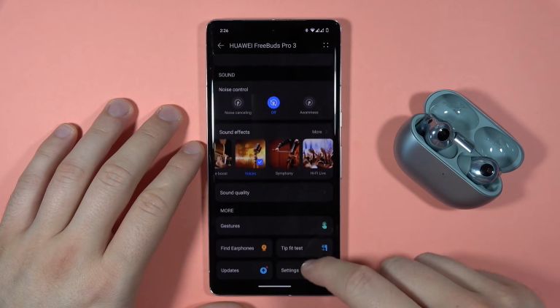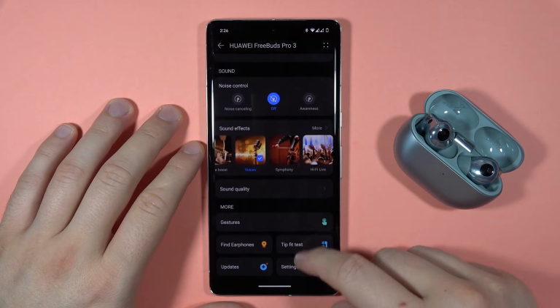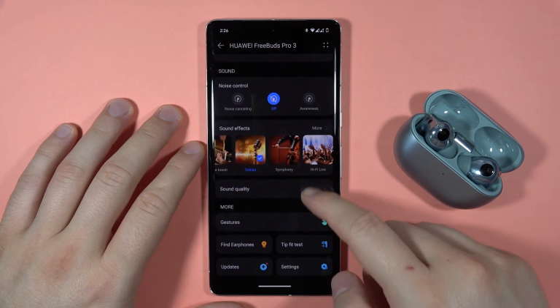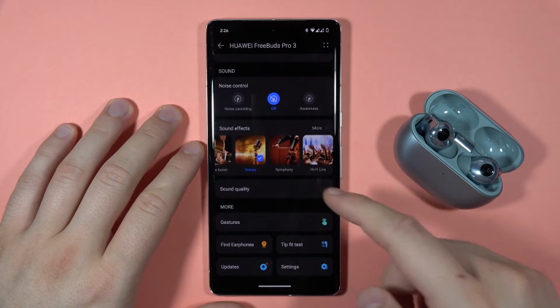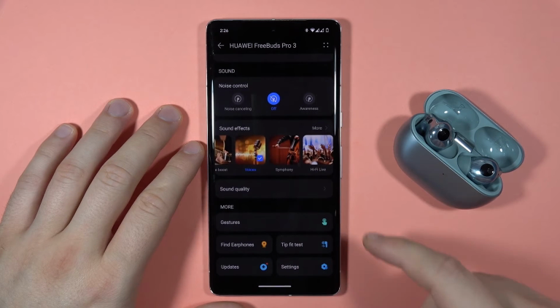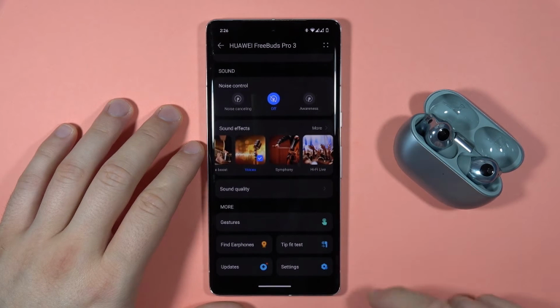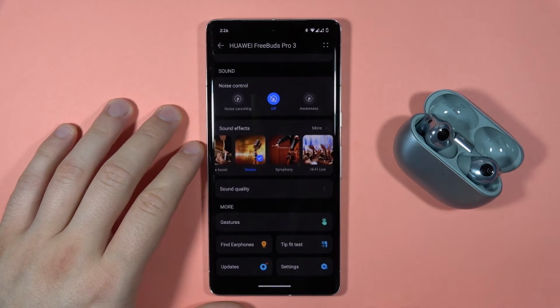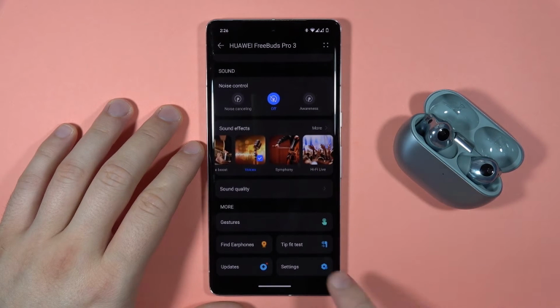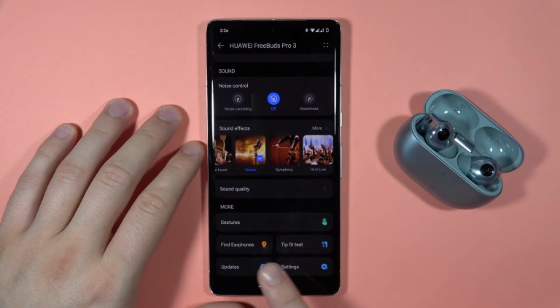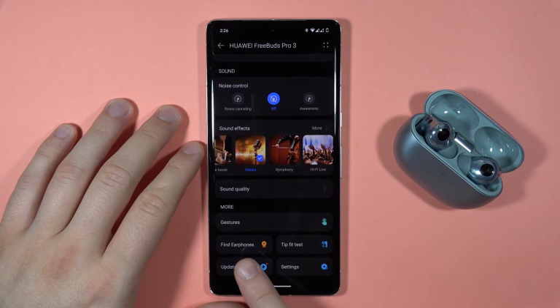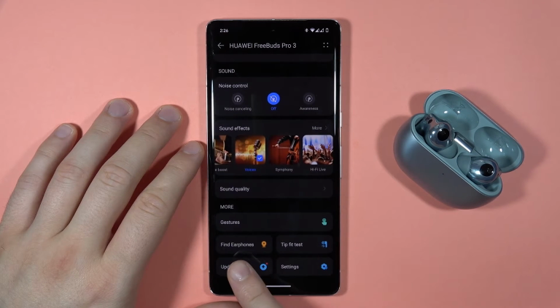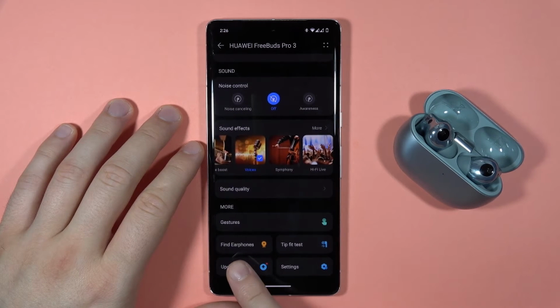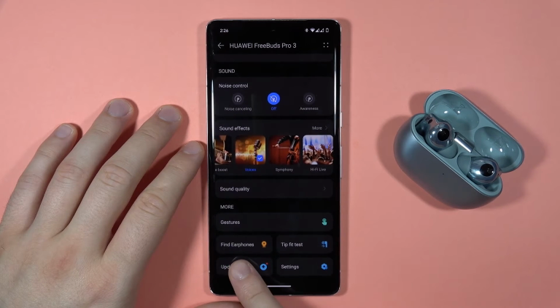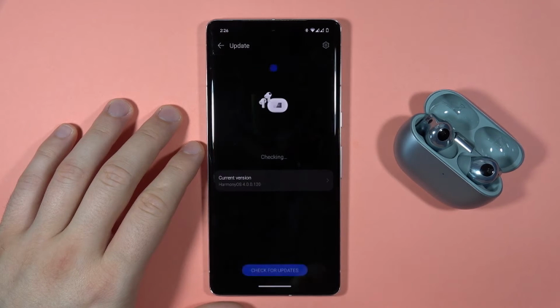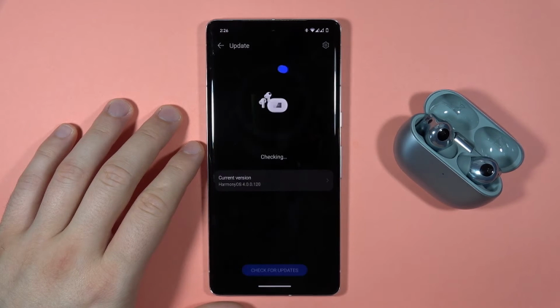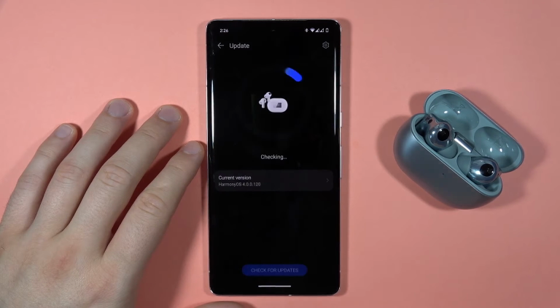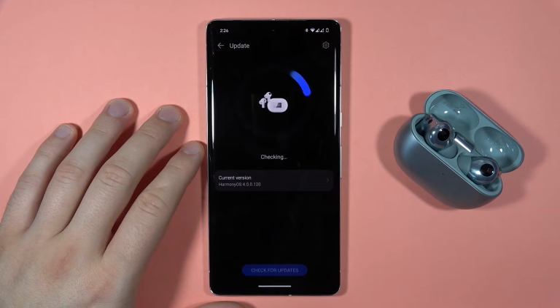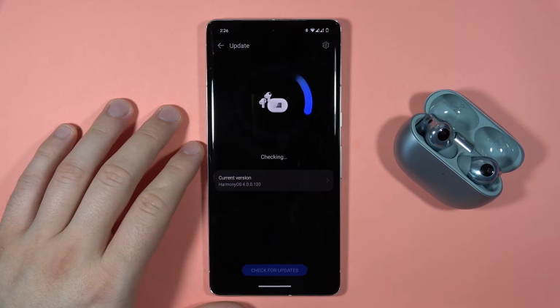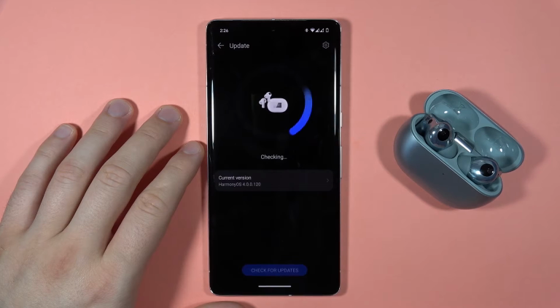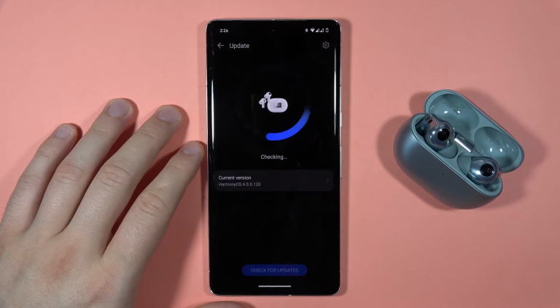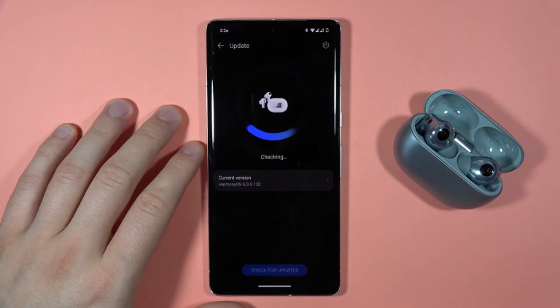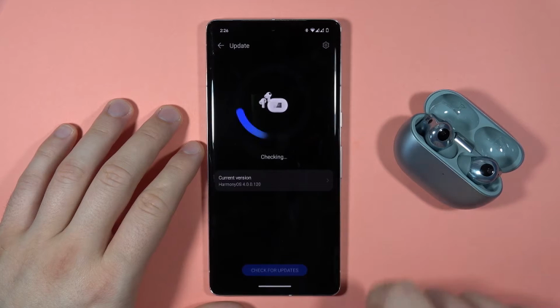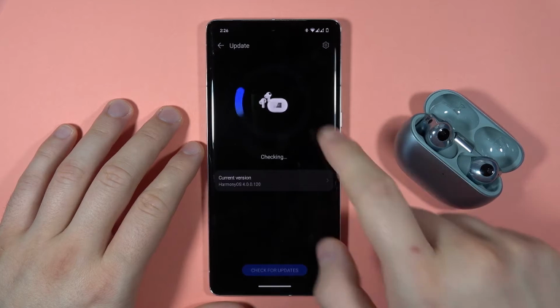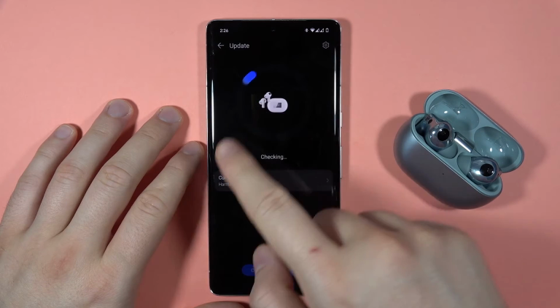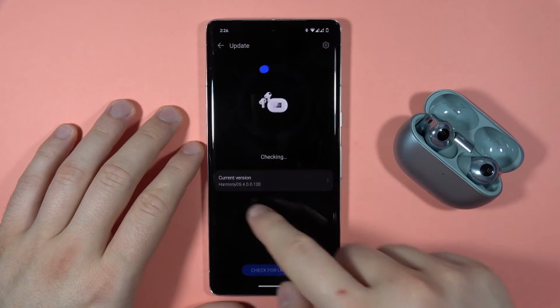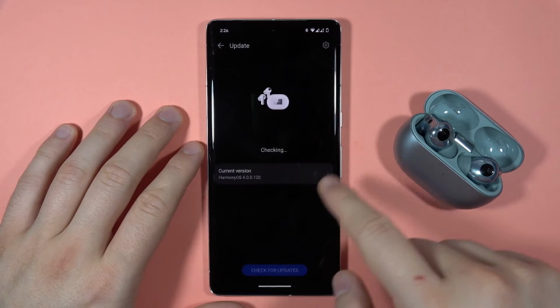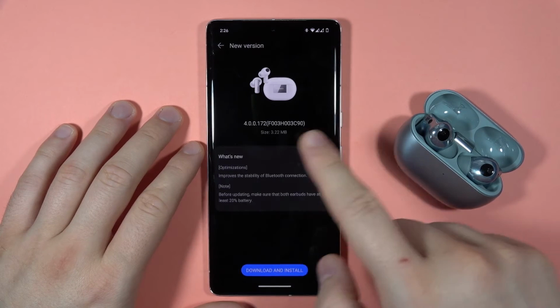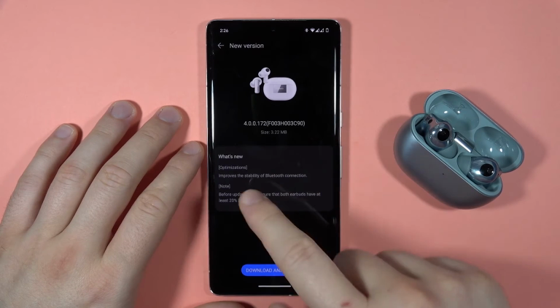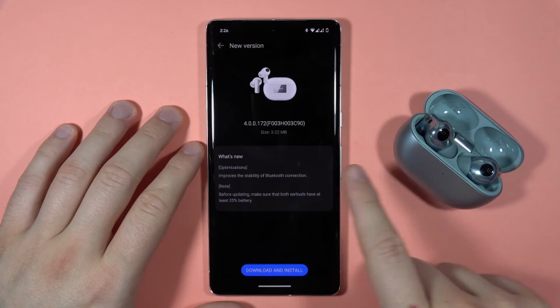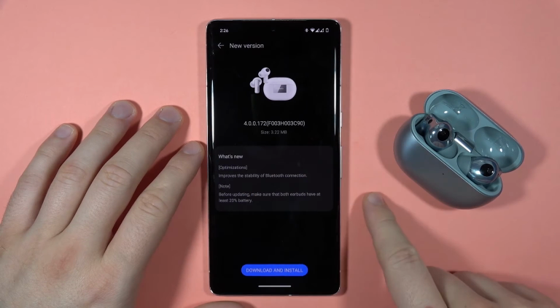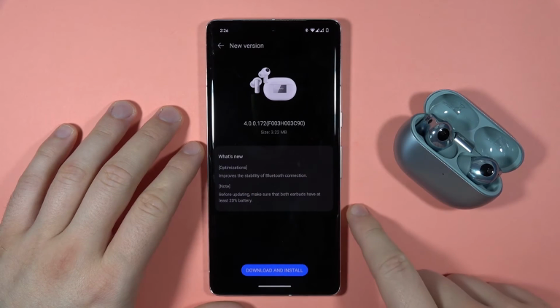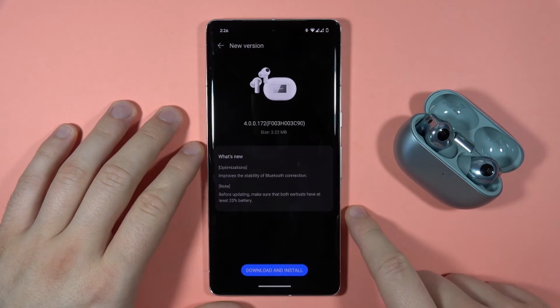Then you have to scroll down, go to the updates section, and here it is checking for the current version.